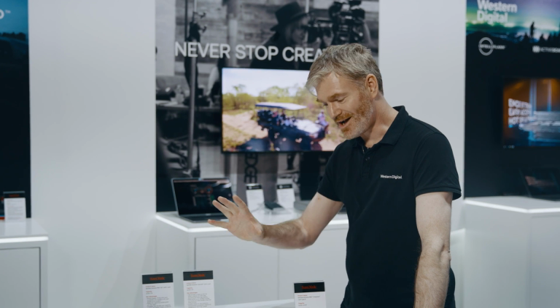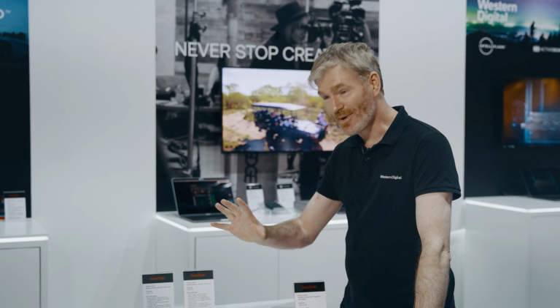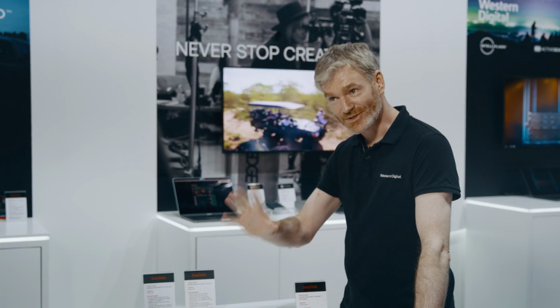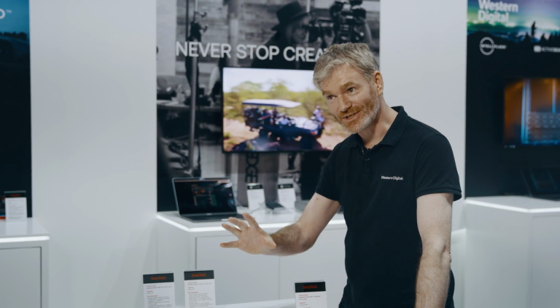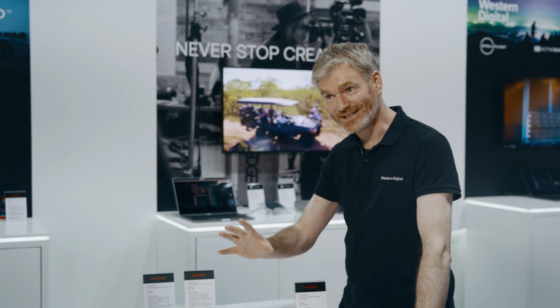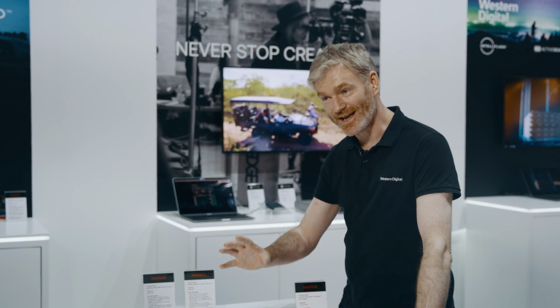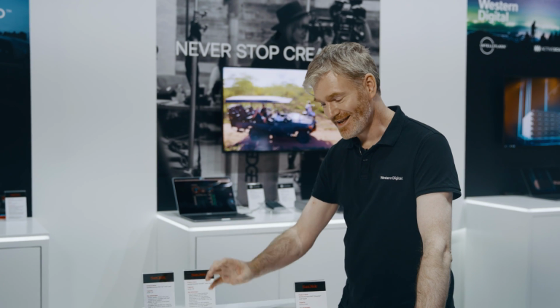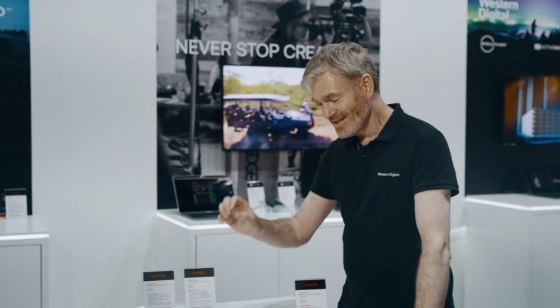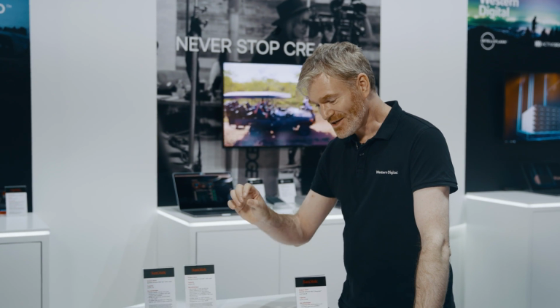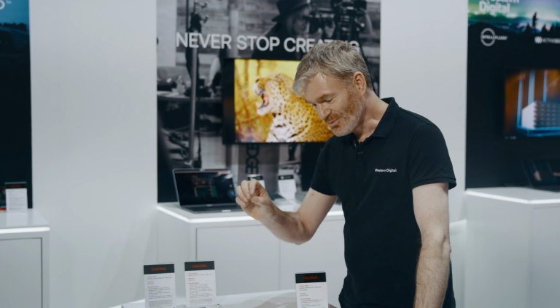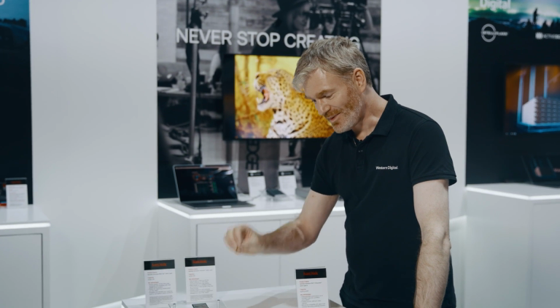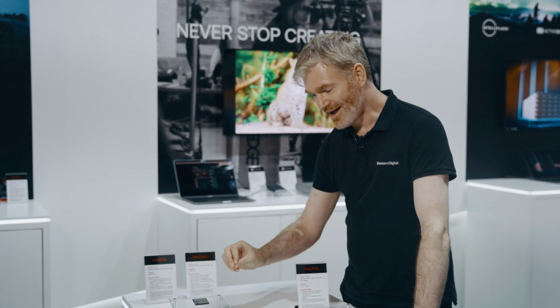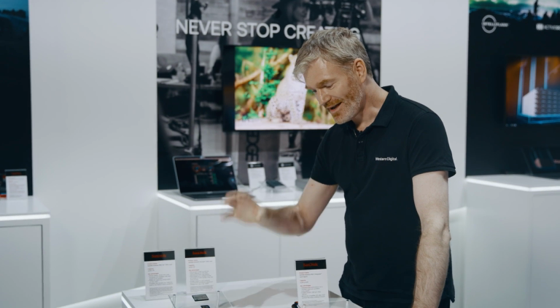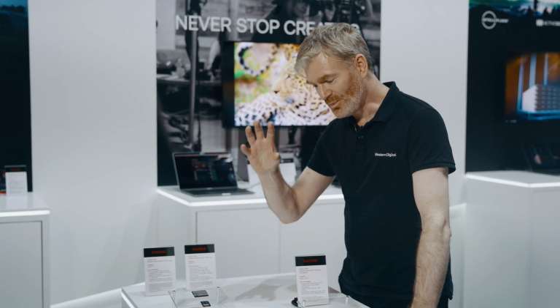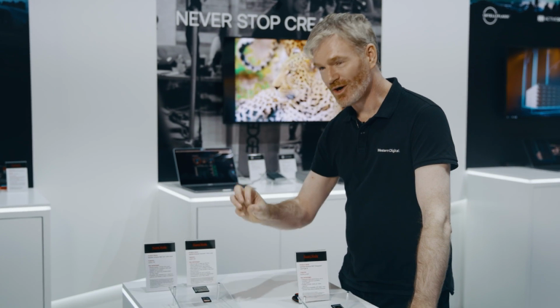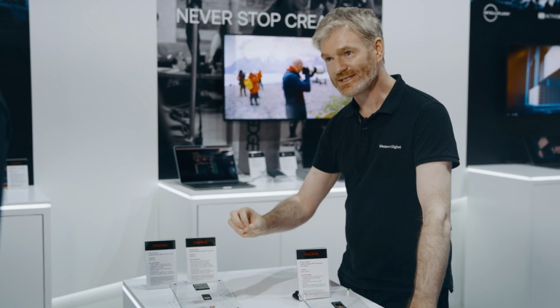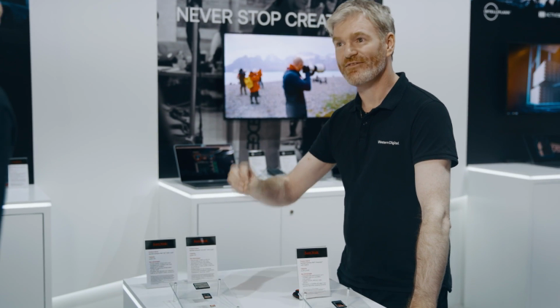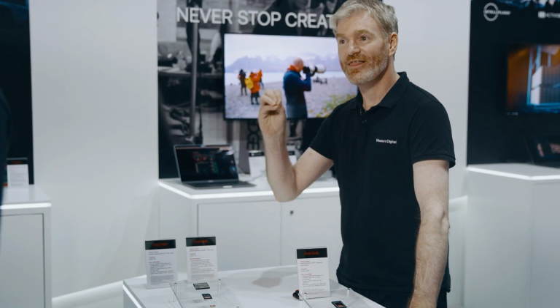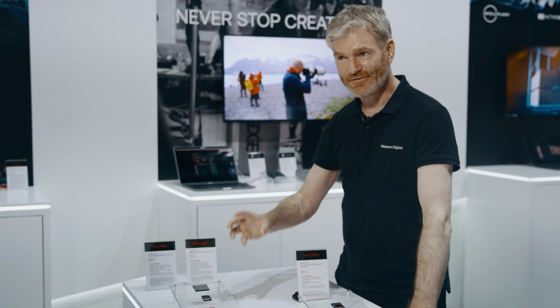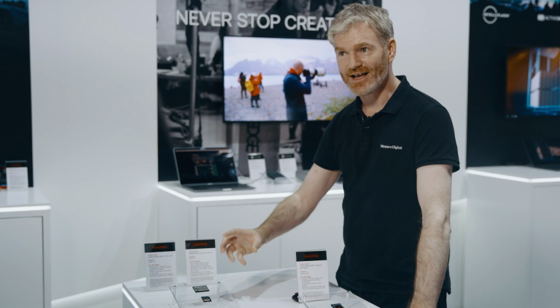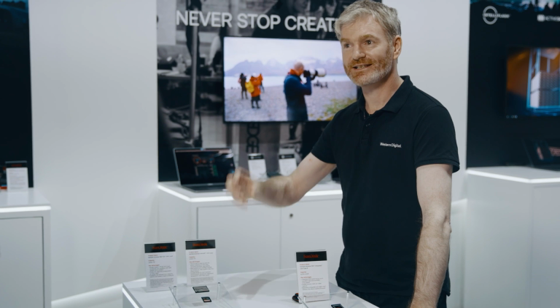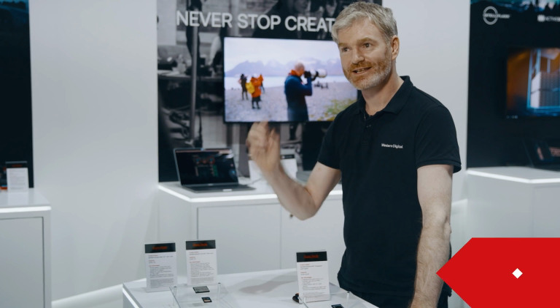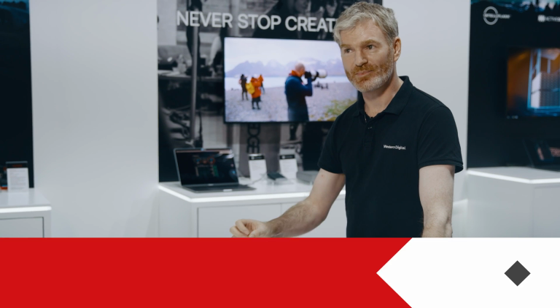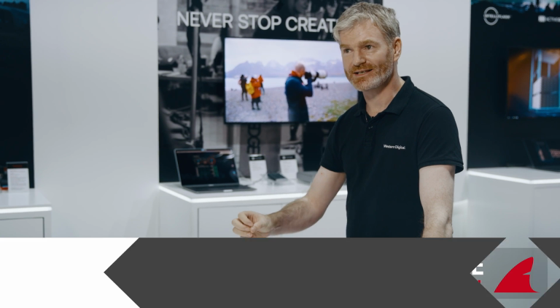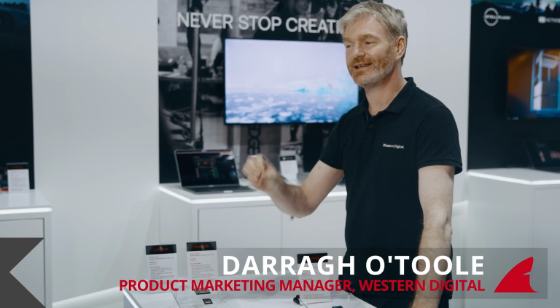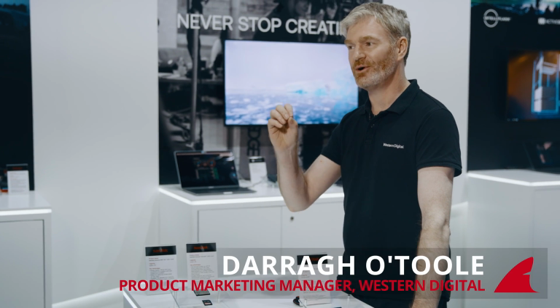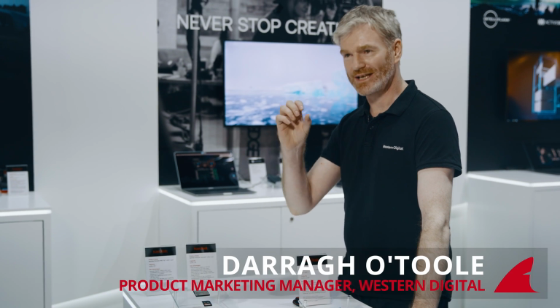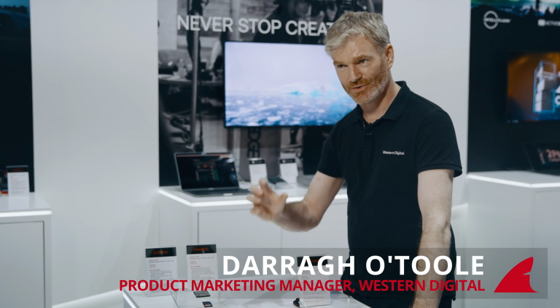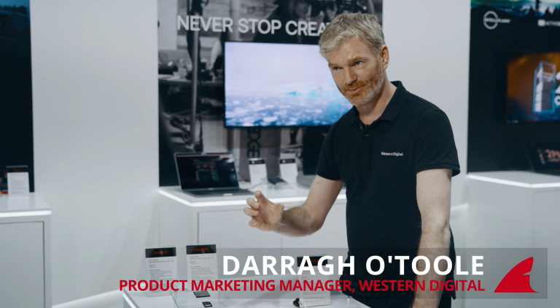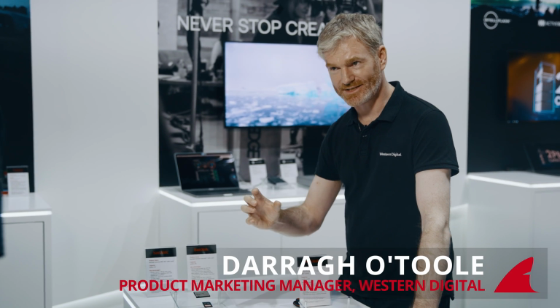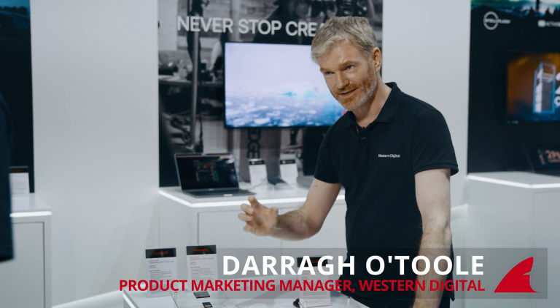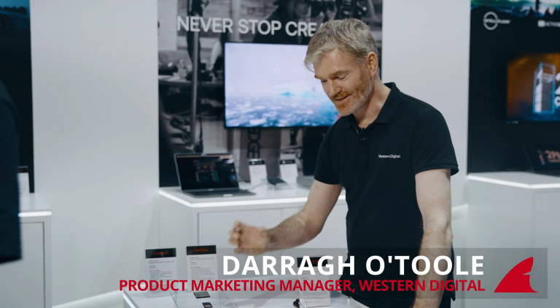Hi Baz, good to see you again. So what we have — we always have the fastest, the biggest in the most incredible sizes.